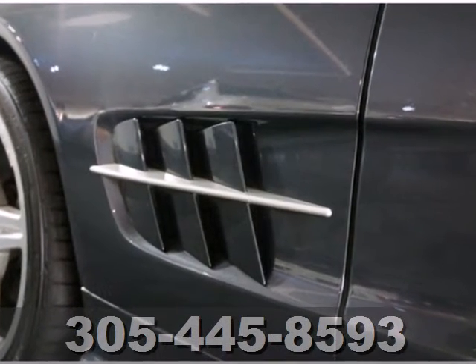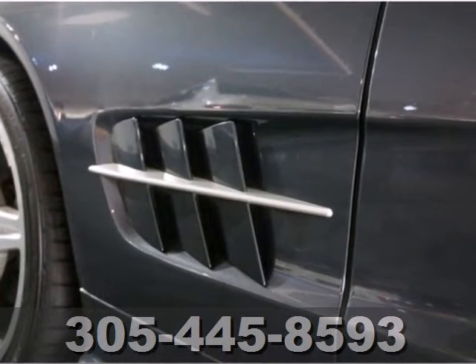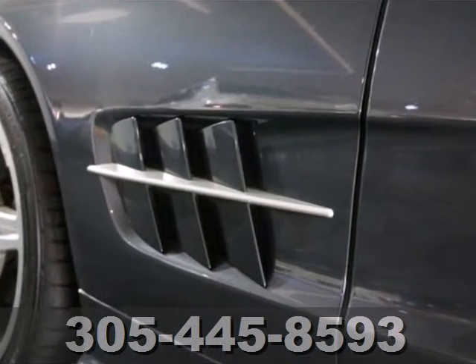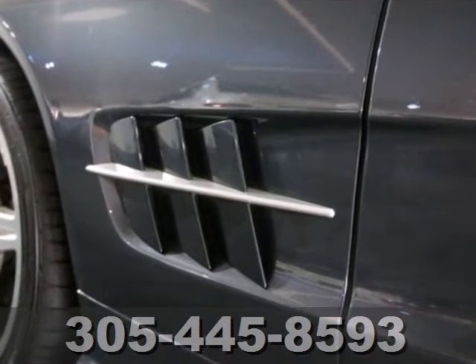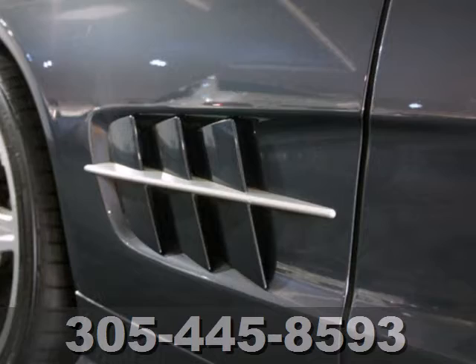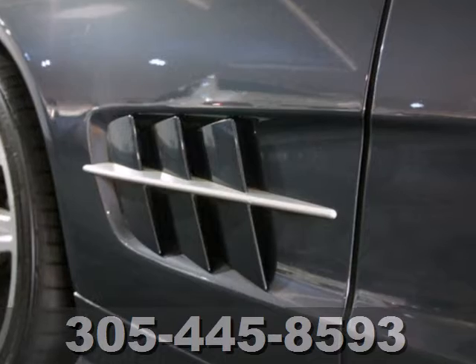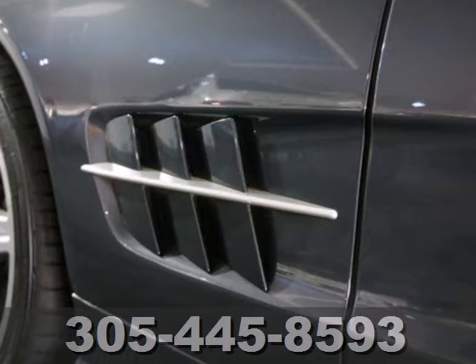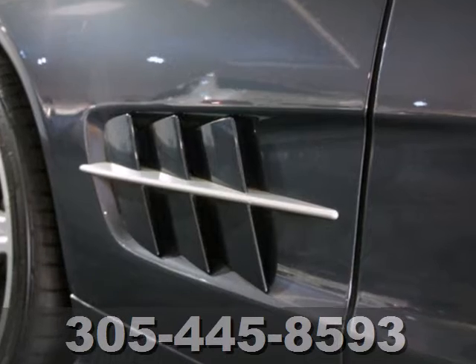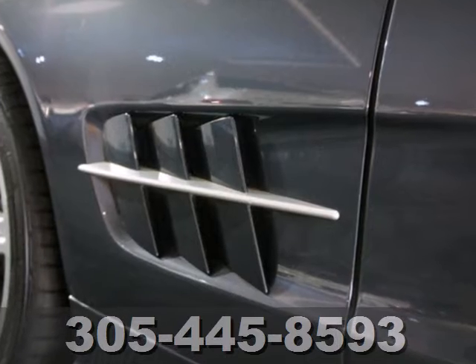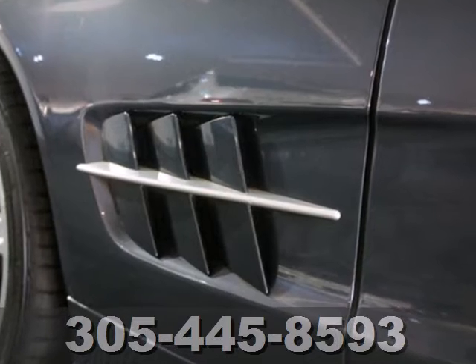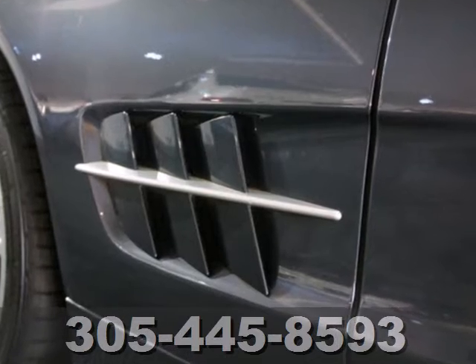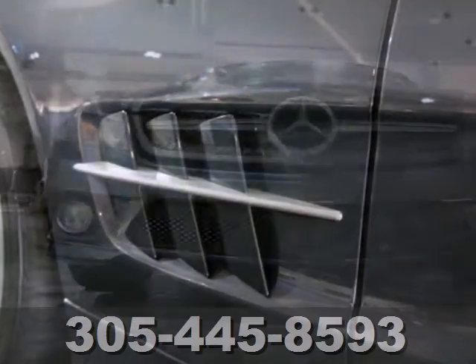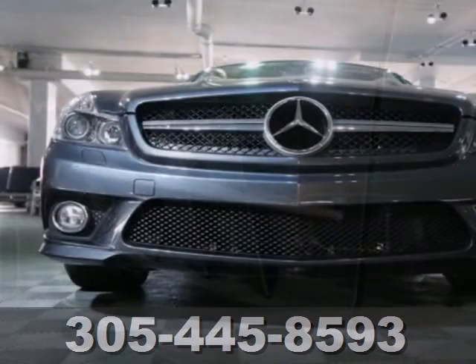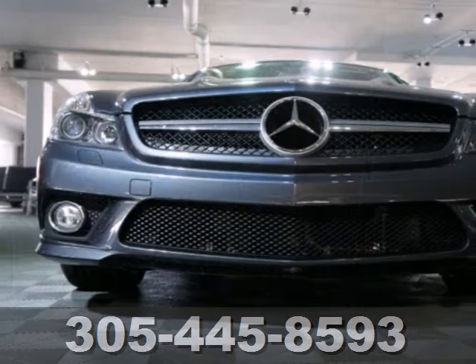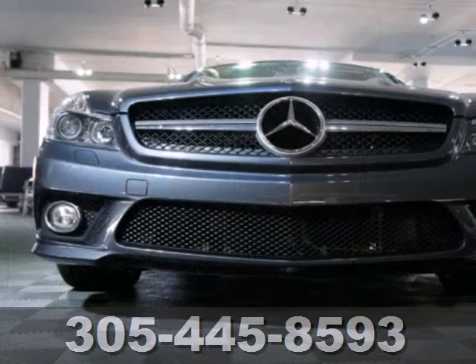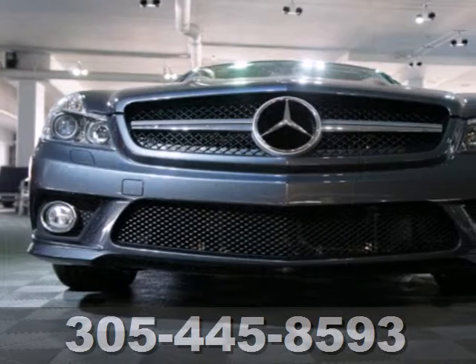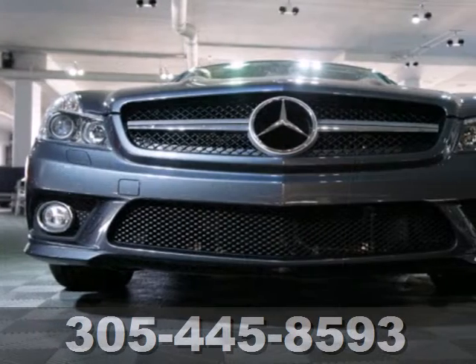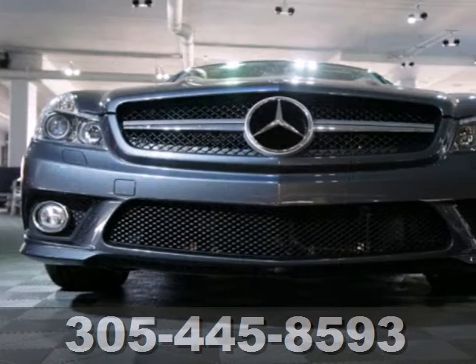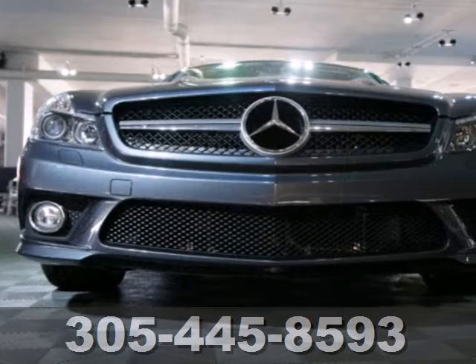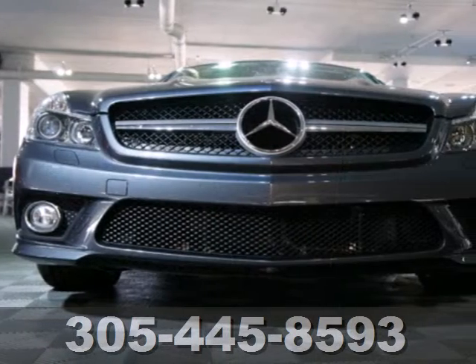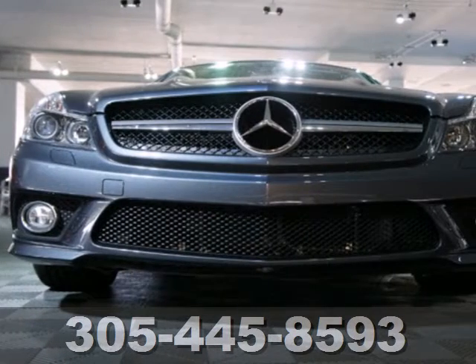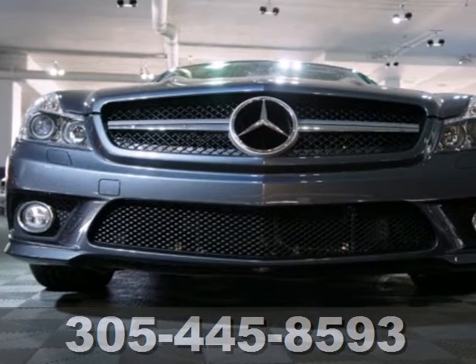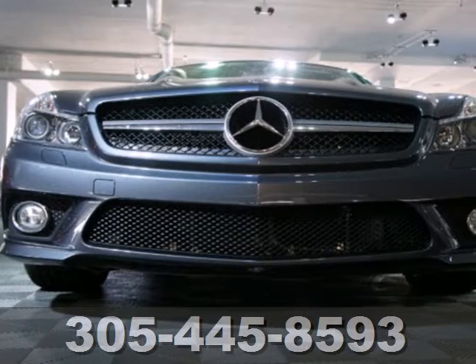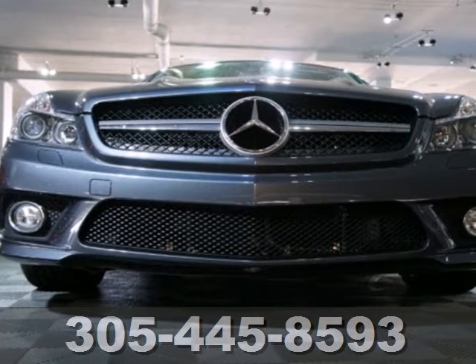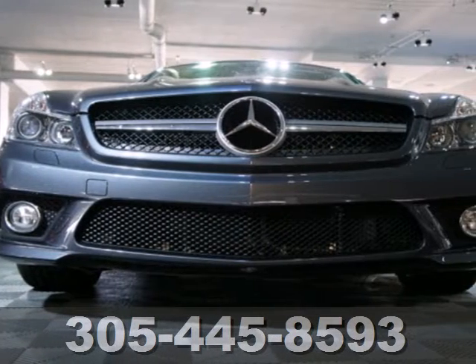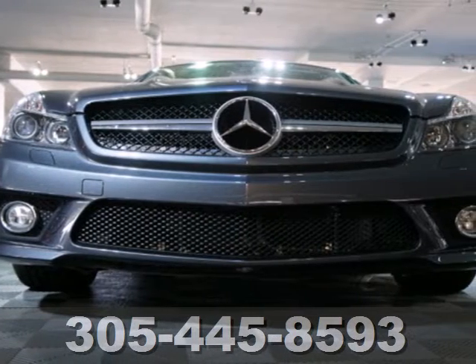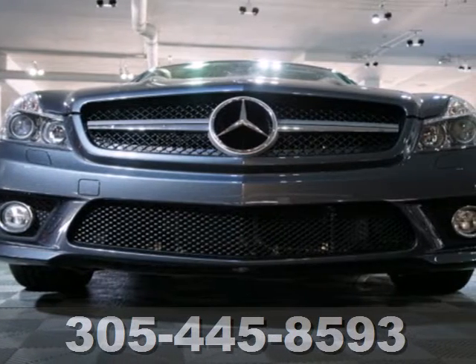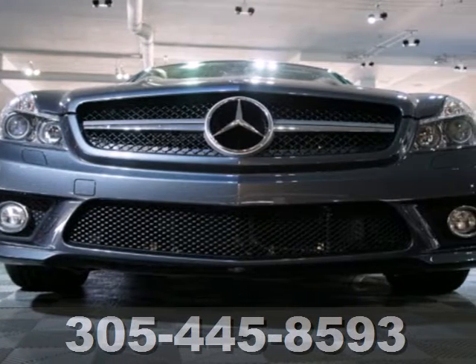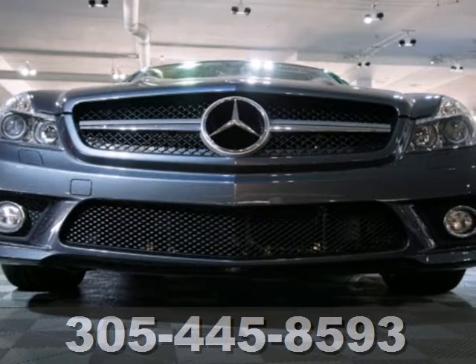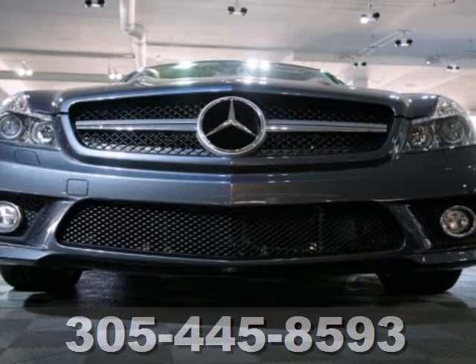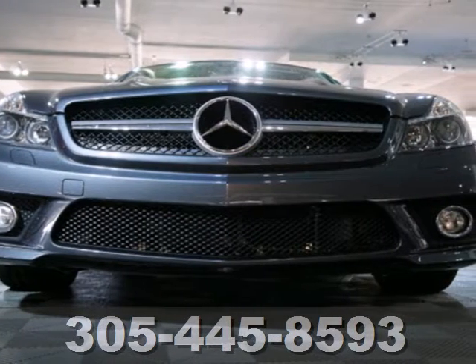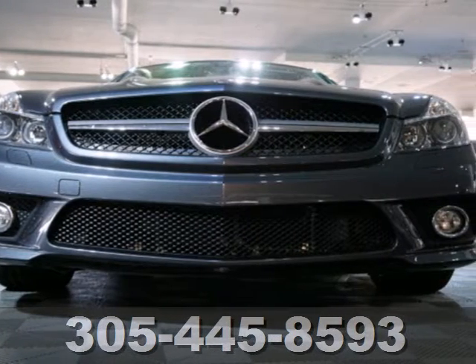The SL isn't just a car, it's a statement of how far you've come and how fast you'll go.